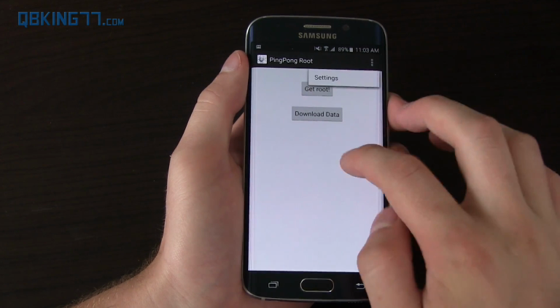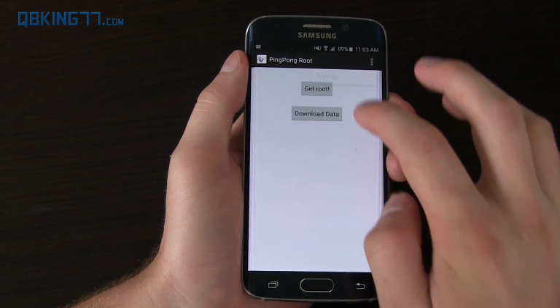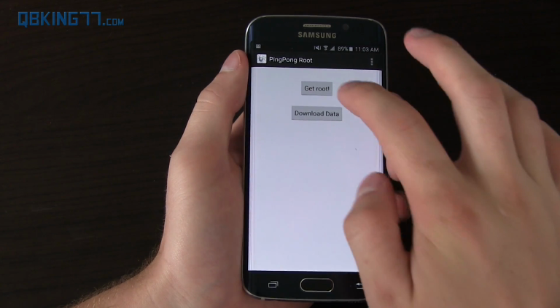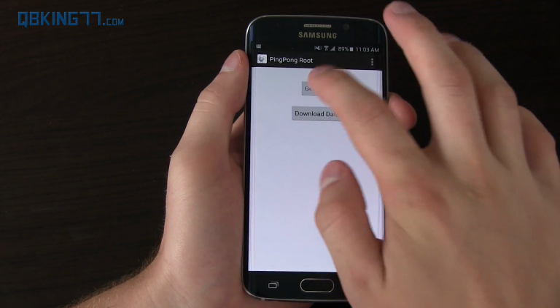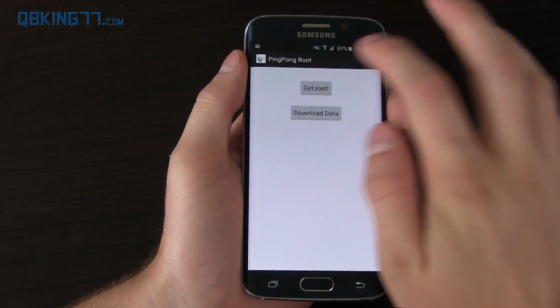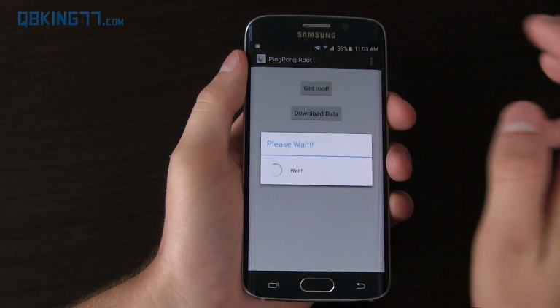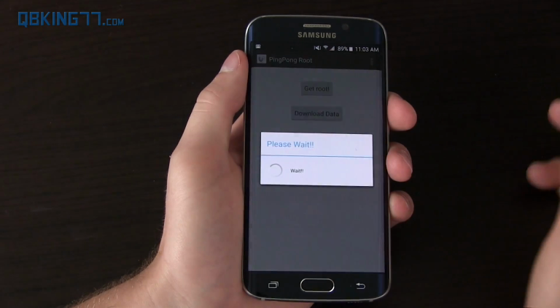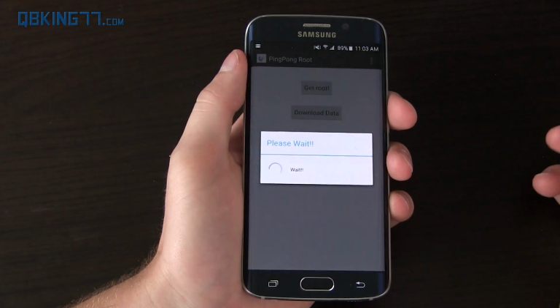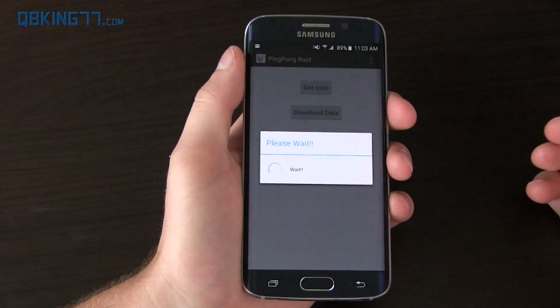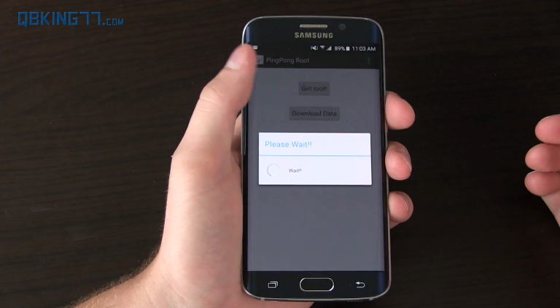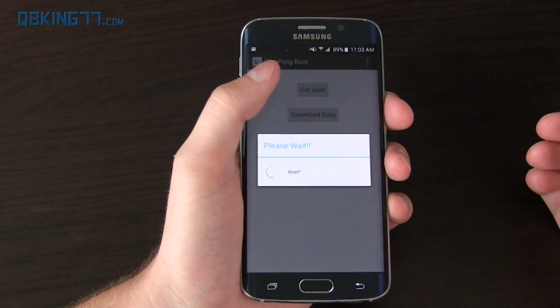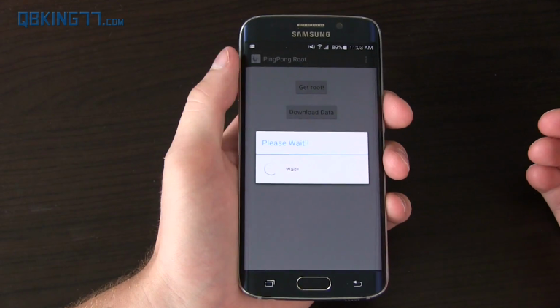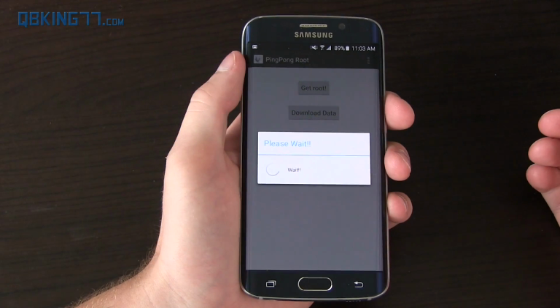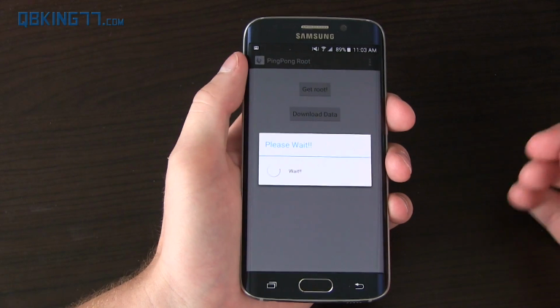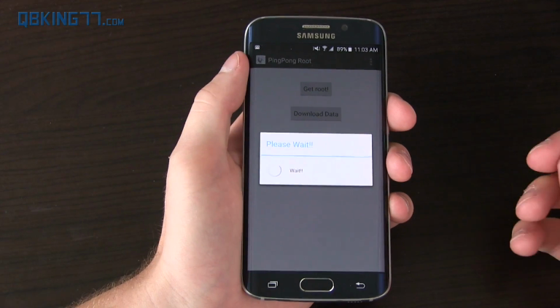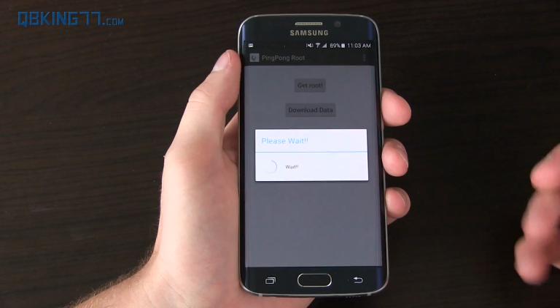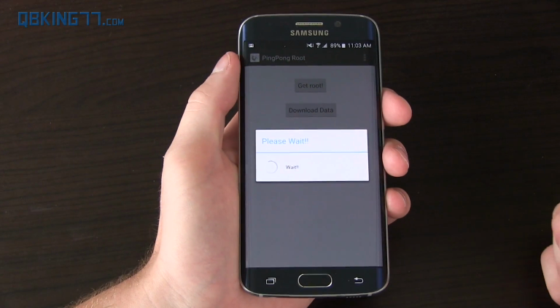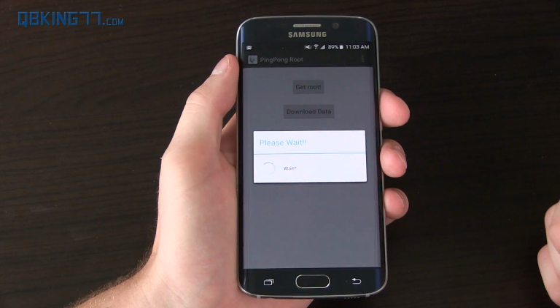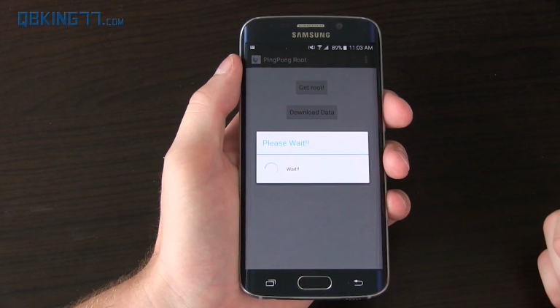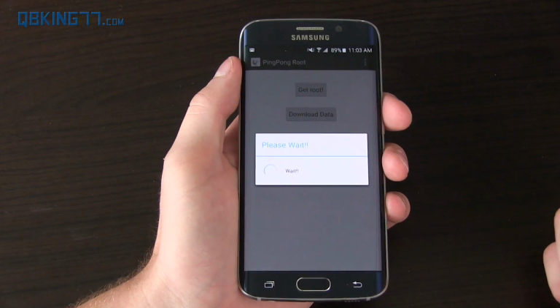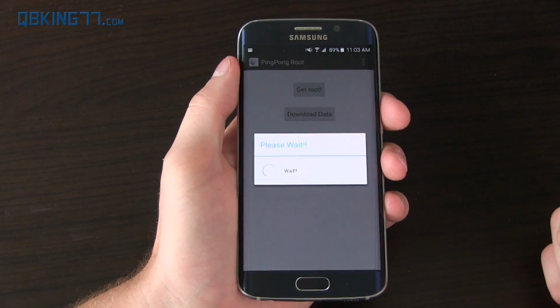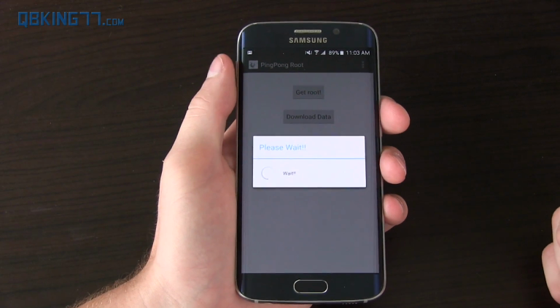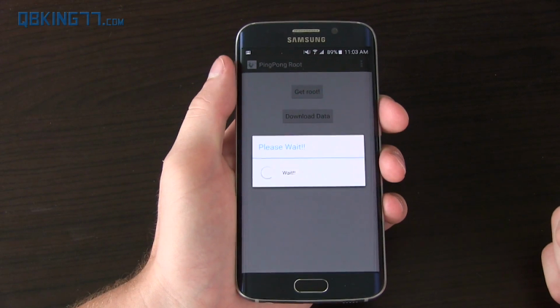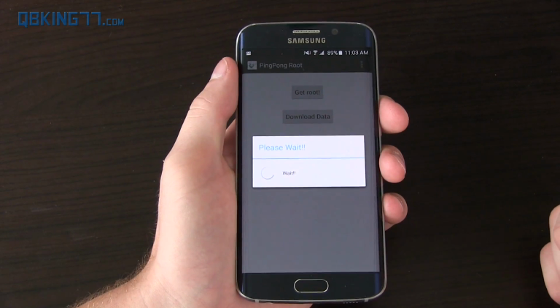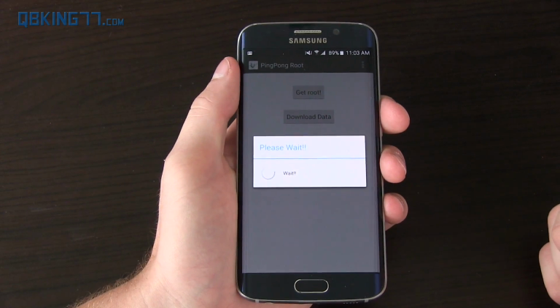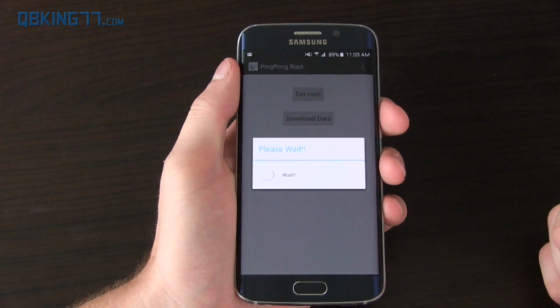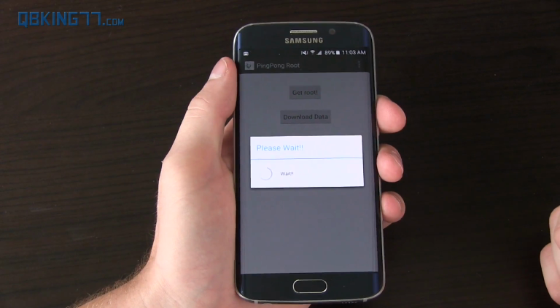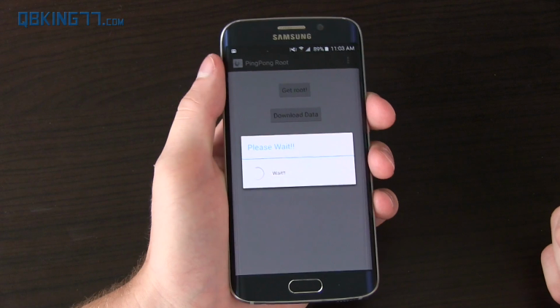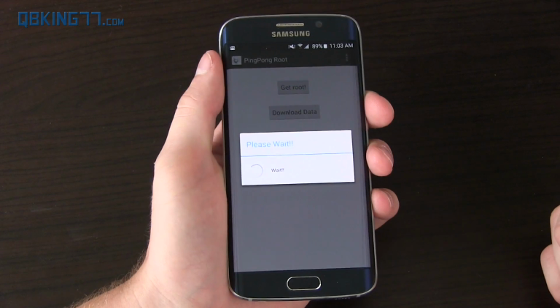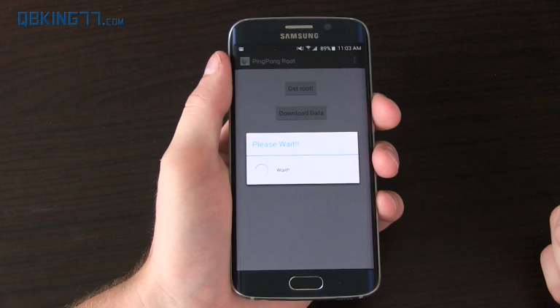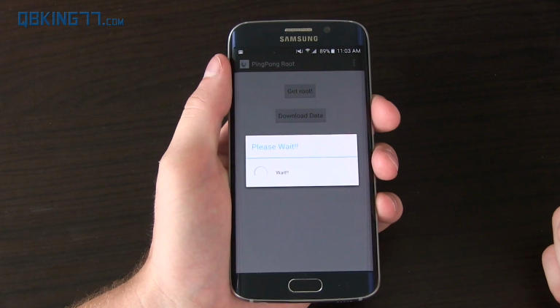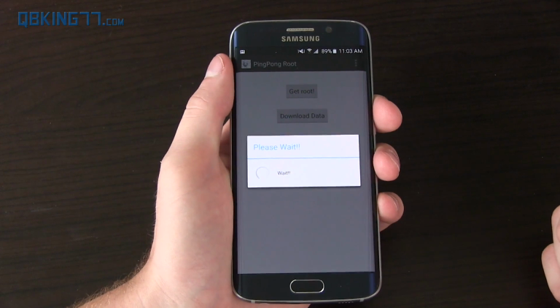I recommend going and selecting 'Get Root.' It's going to take a little bit of time — I'll be back once it's done.